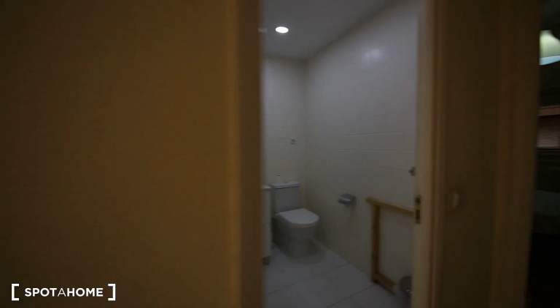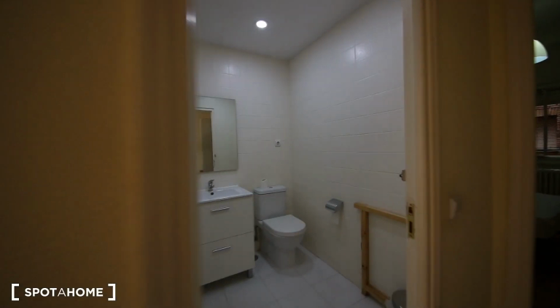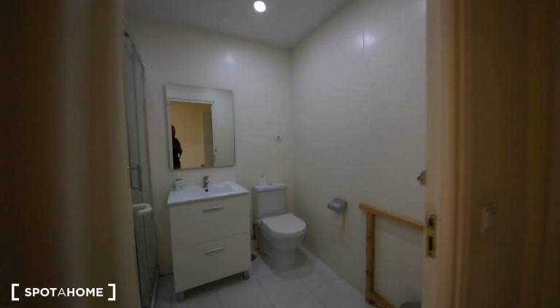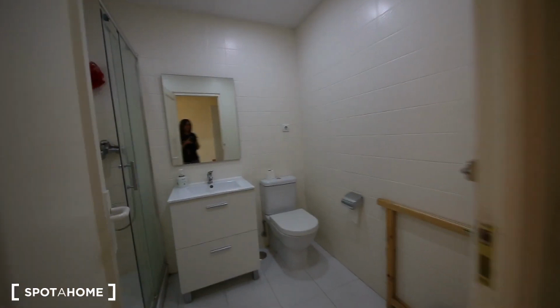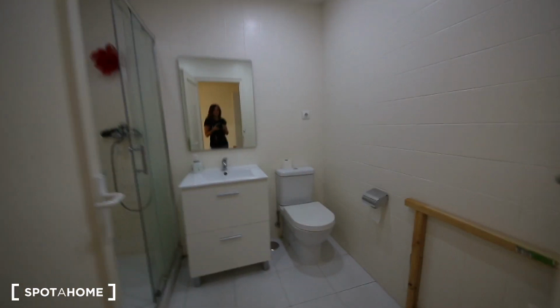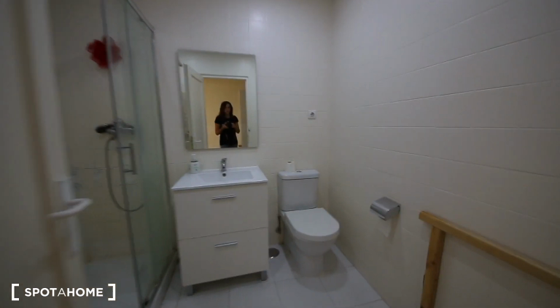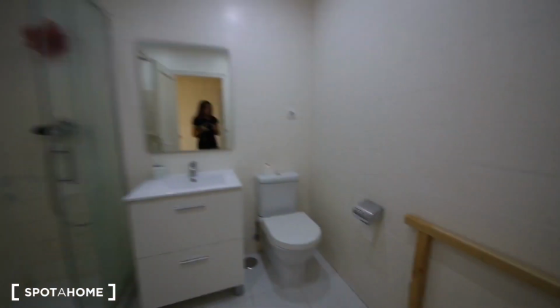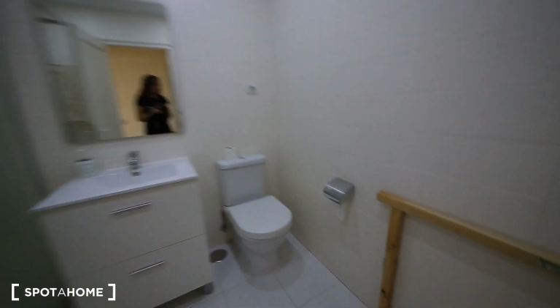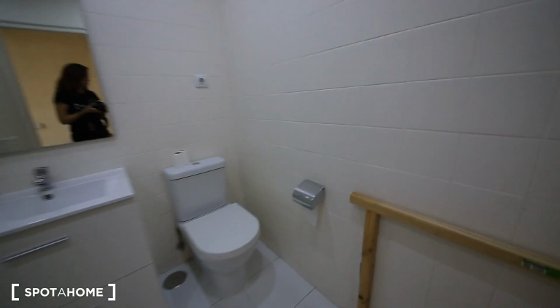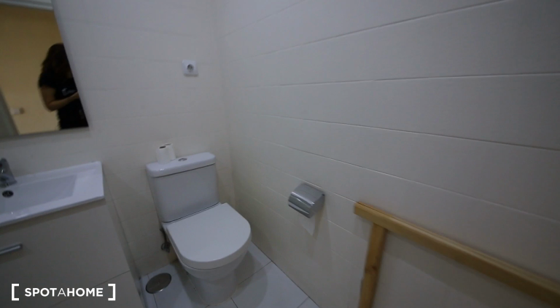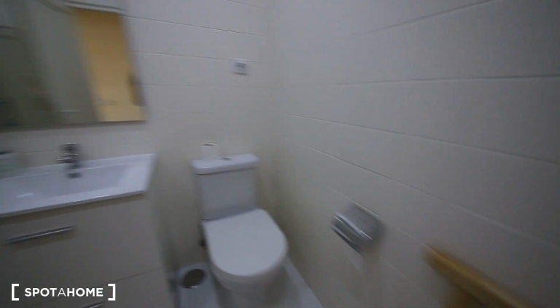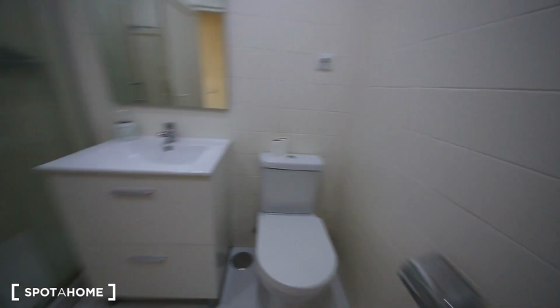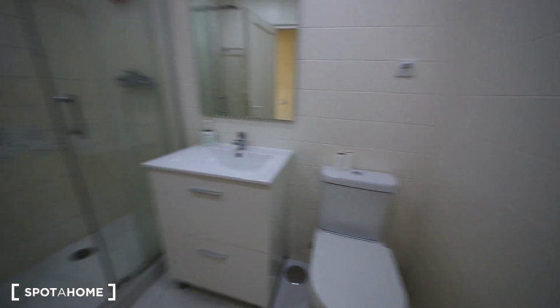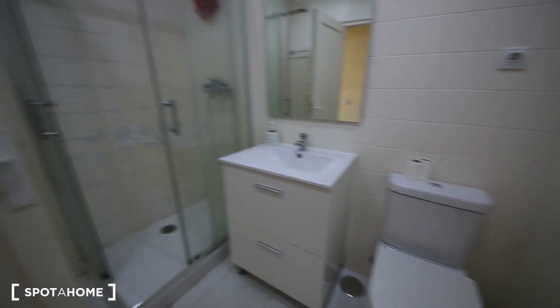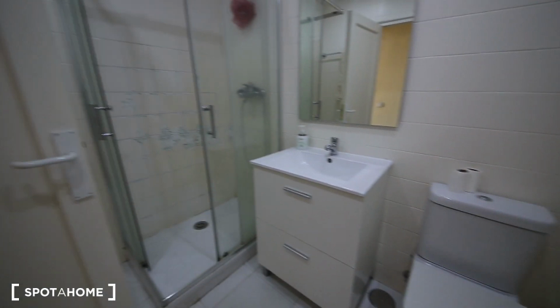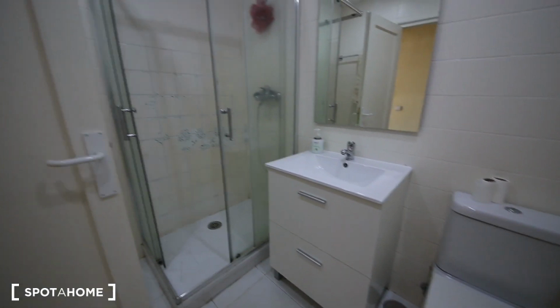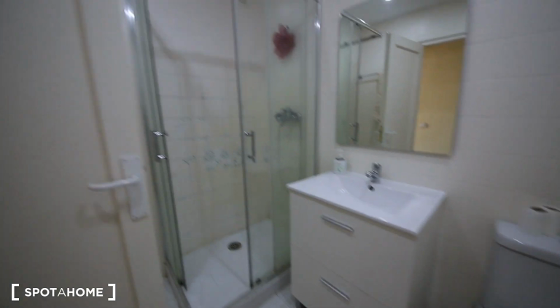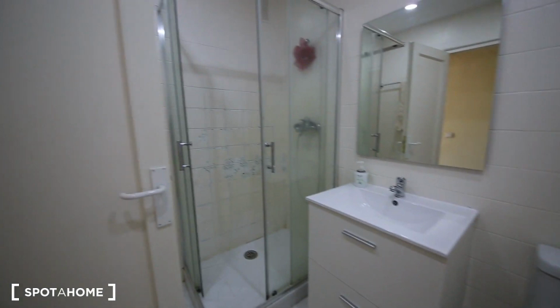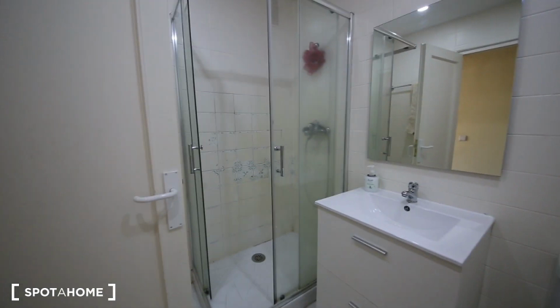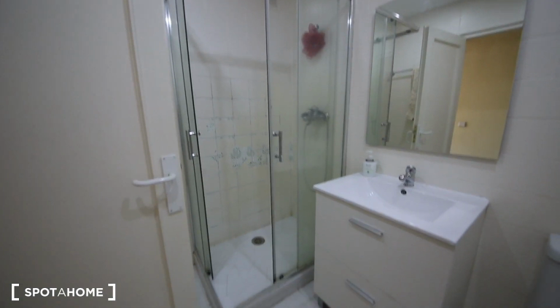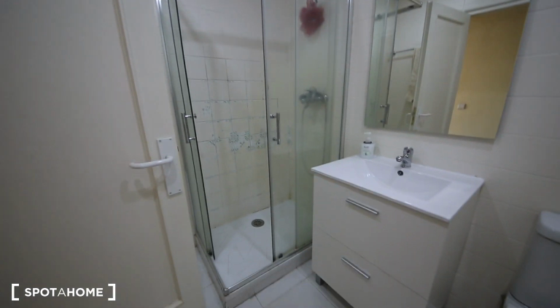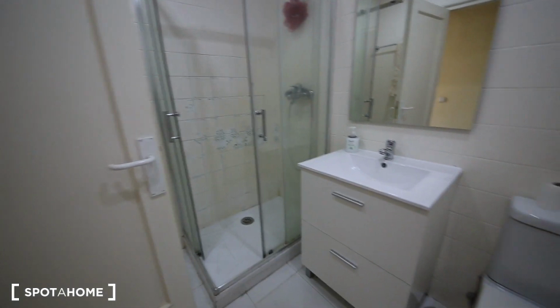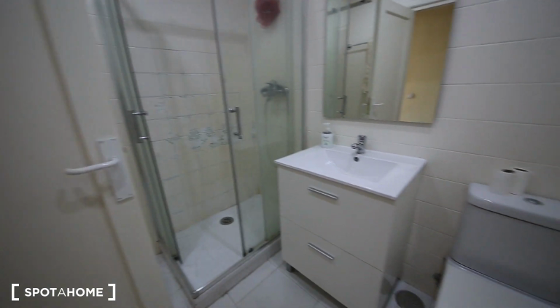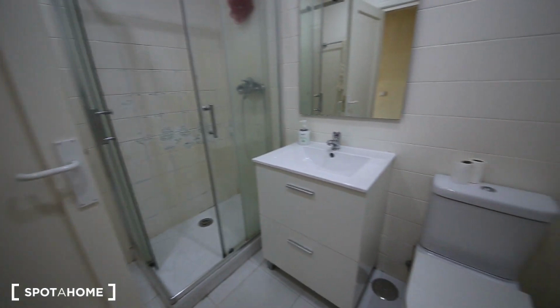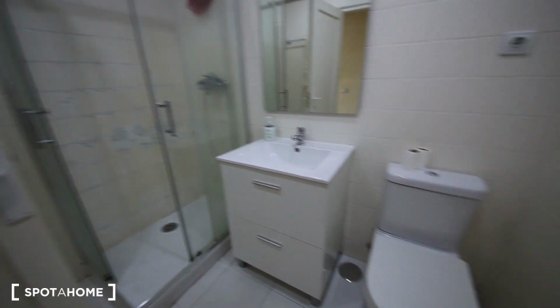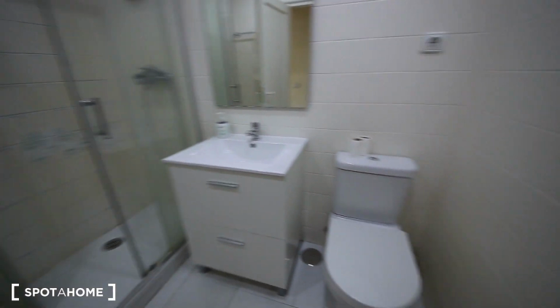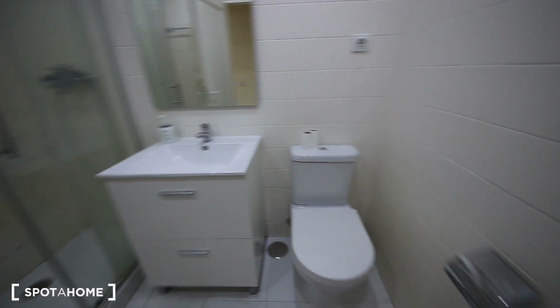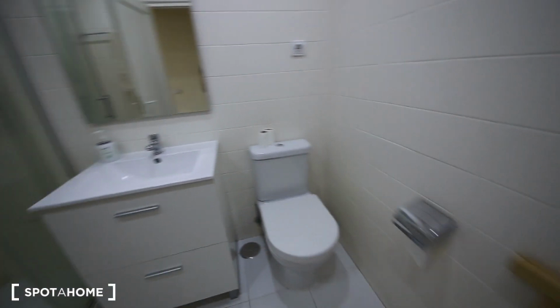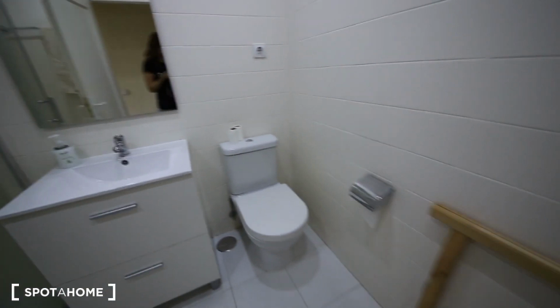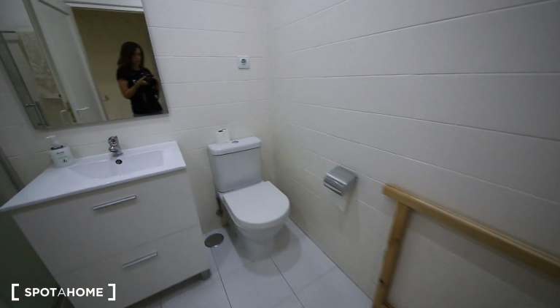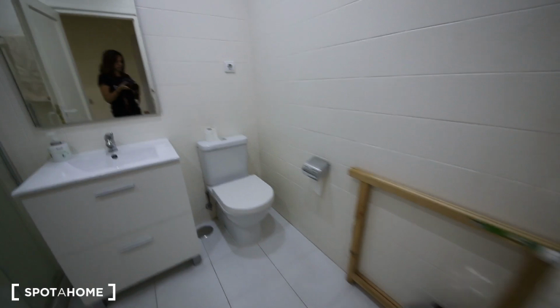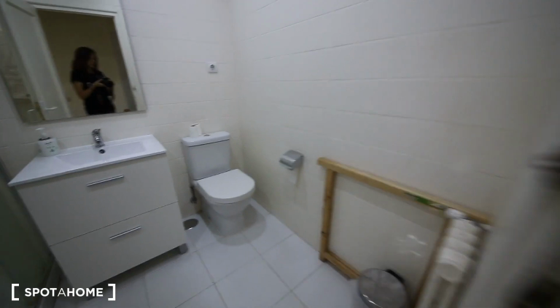This is bathroom number two, which has a nice shower, a sink, and a toilet.